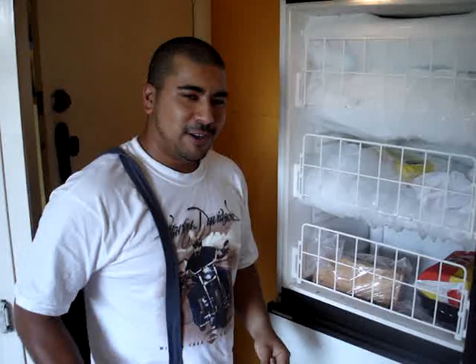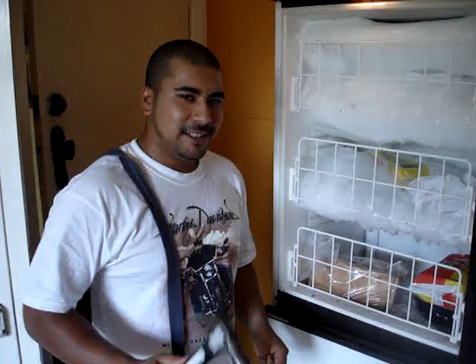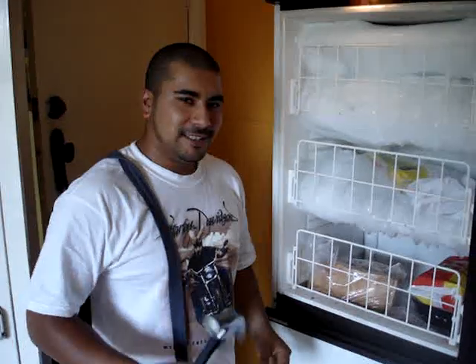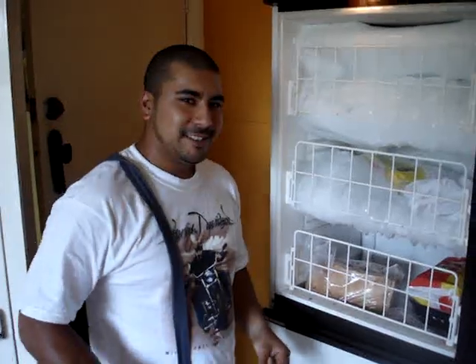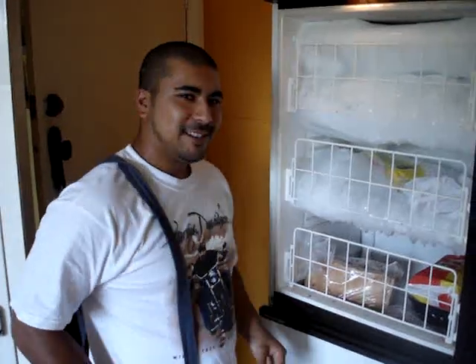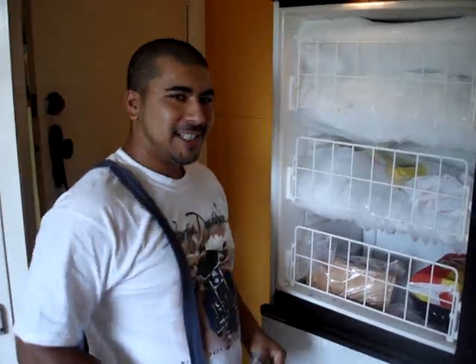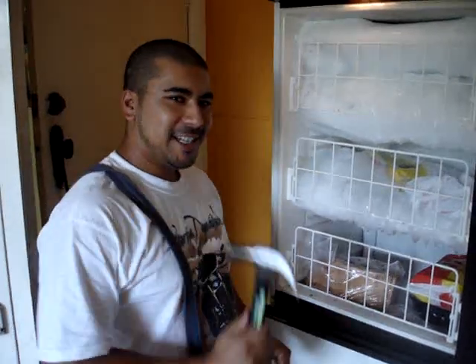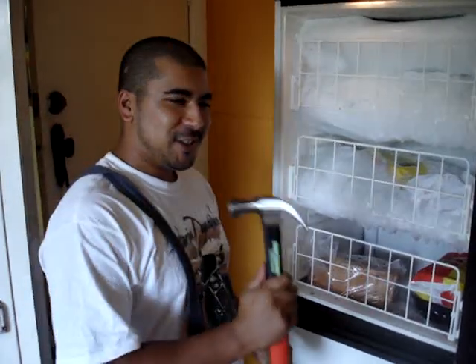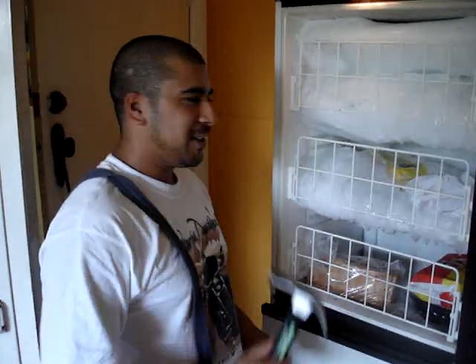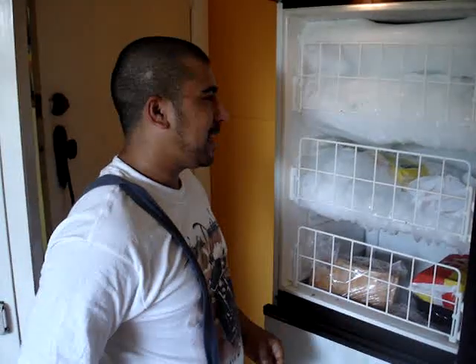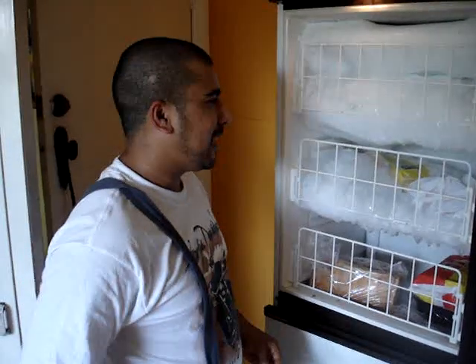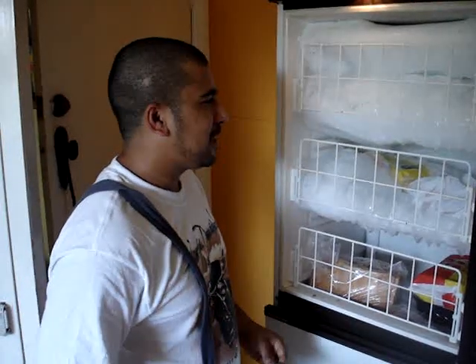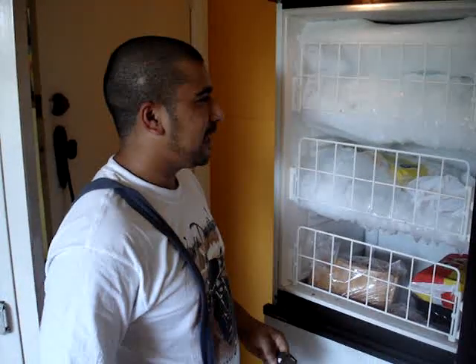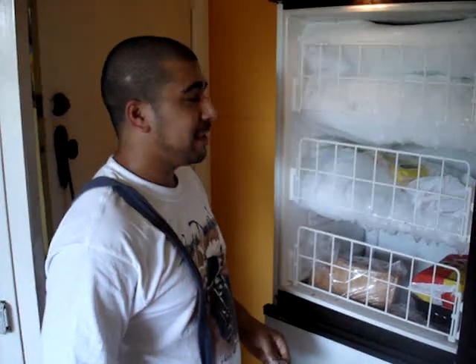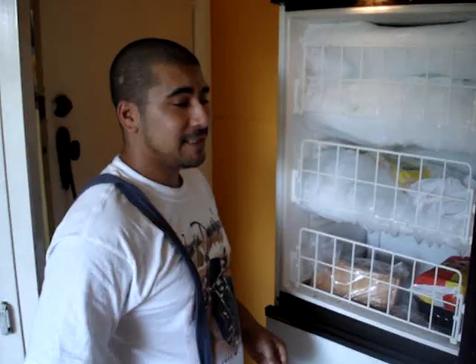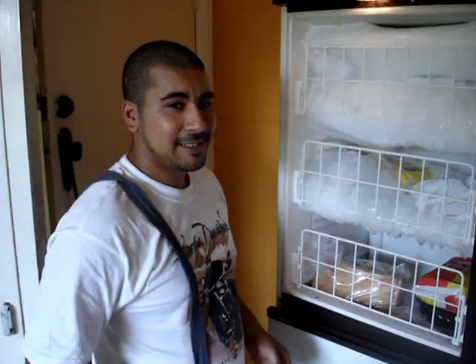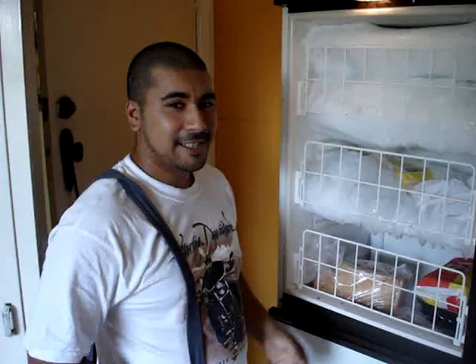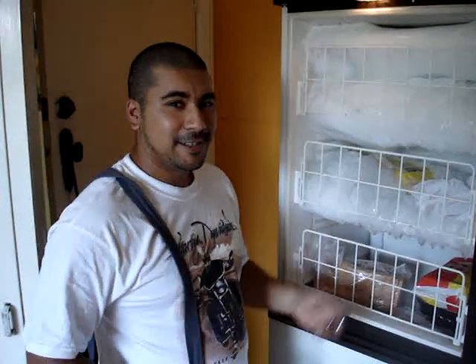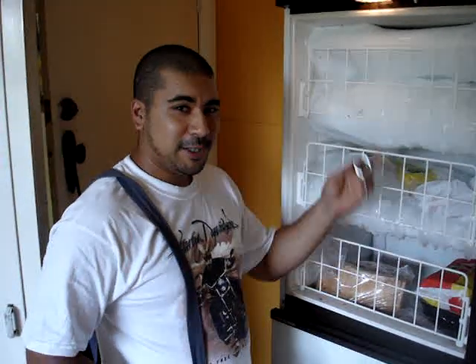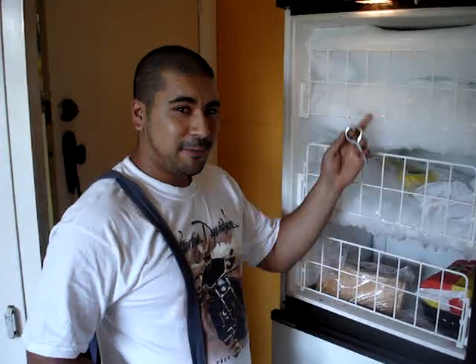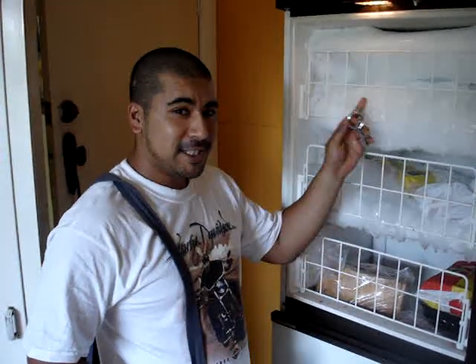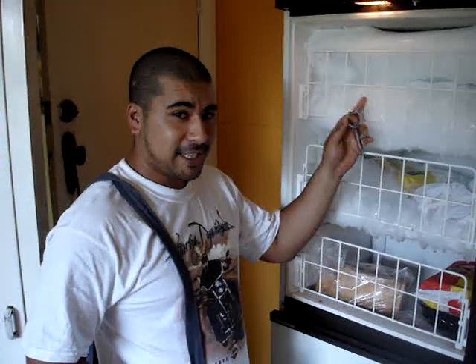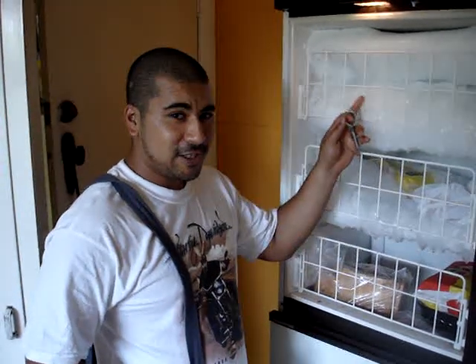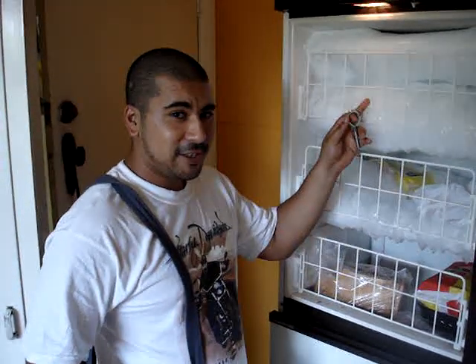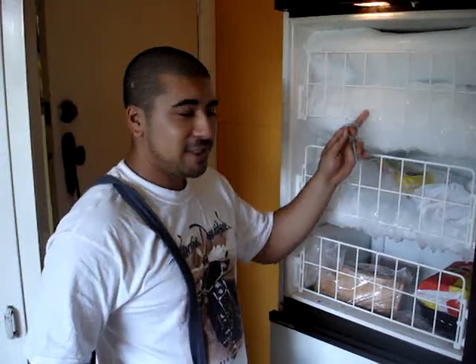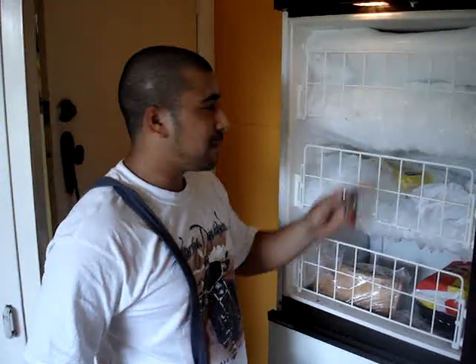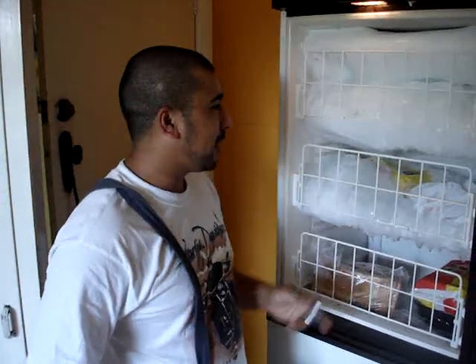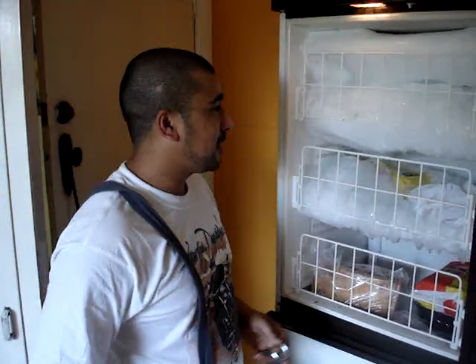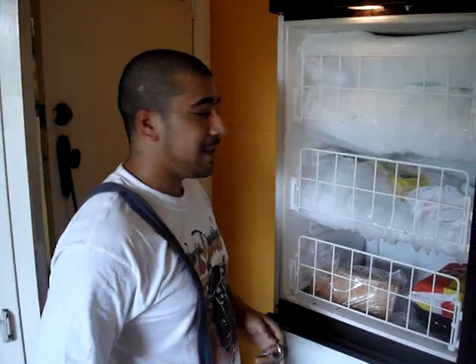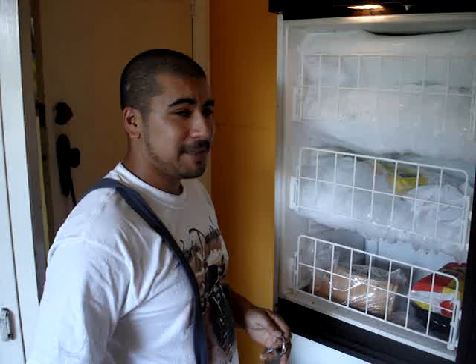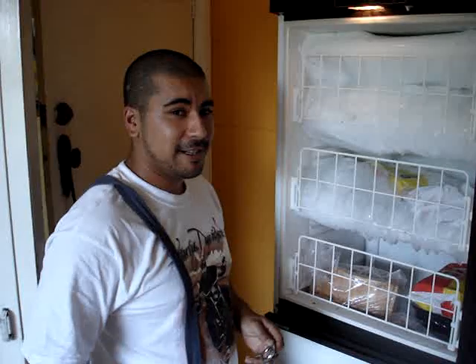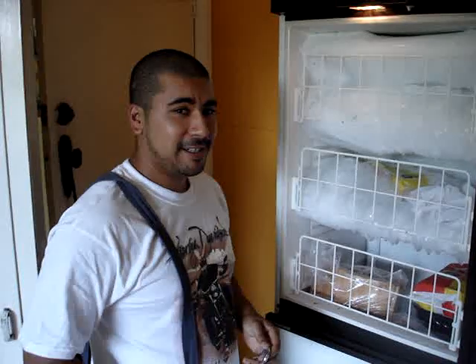I'm going to teach you about abseiling. When you freeze it gets like this, you can practice your abseiling.